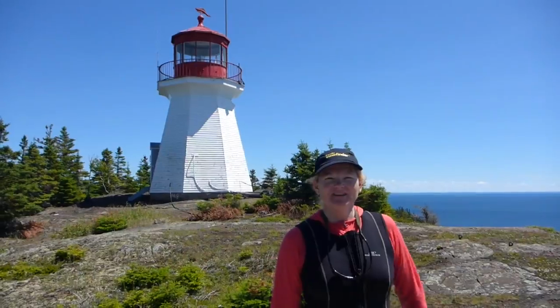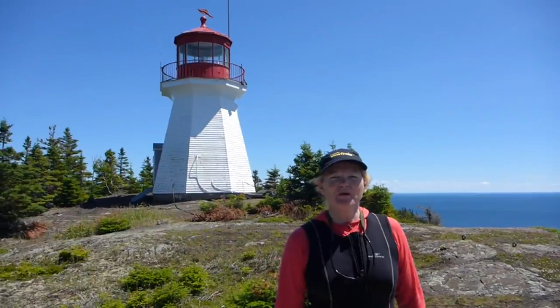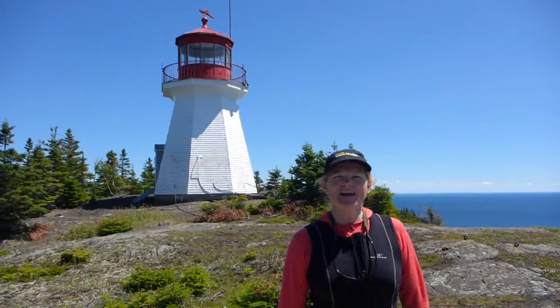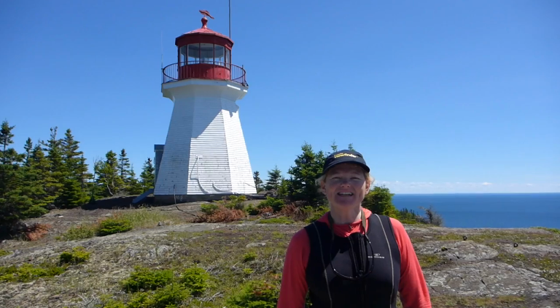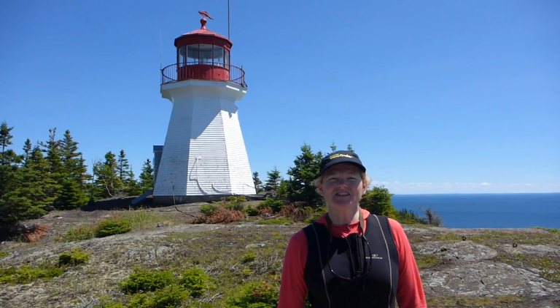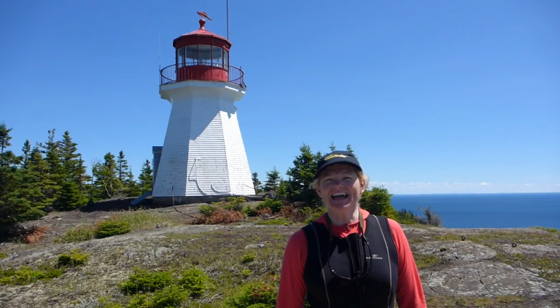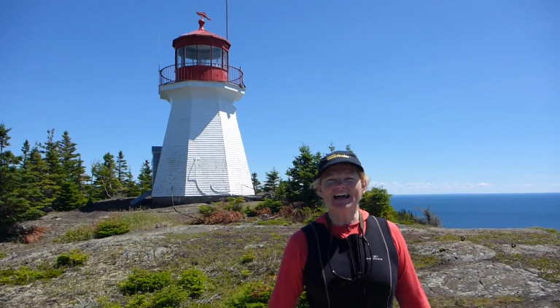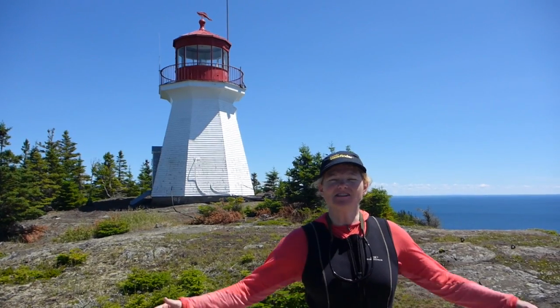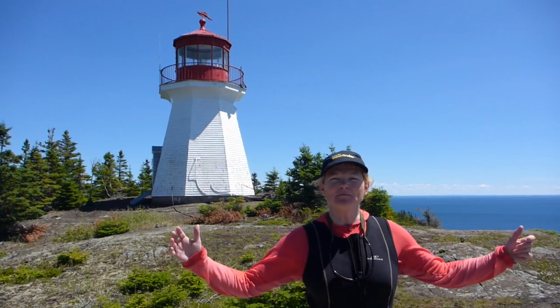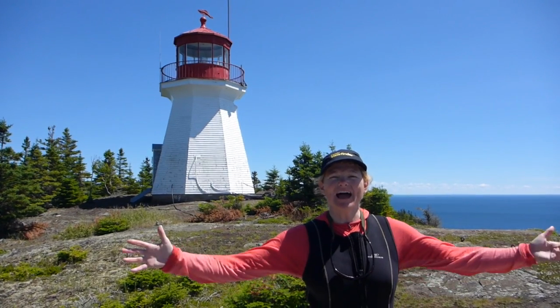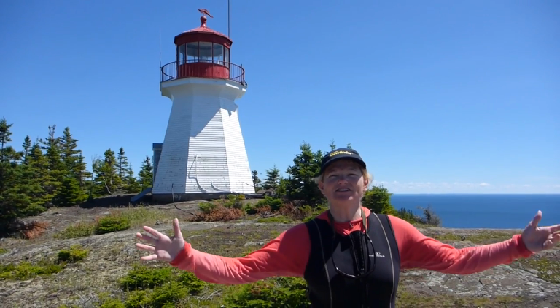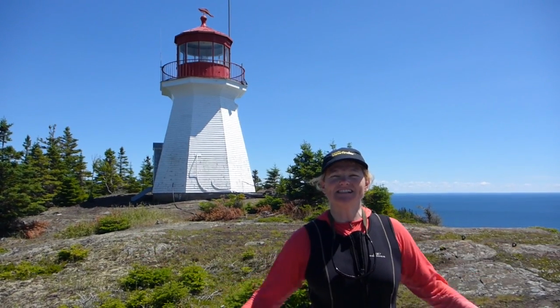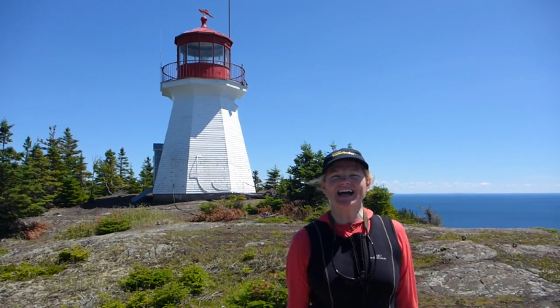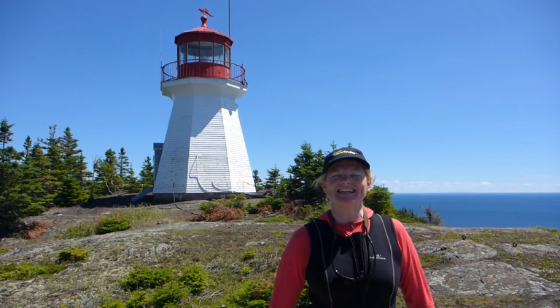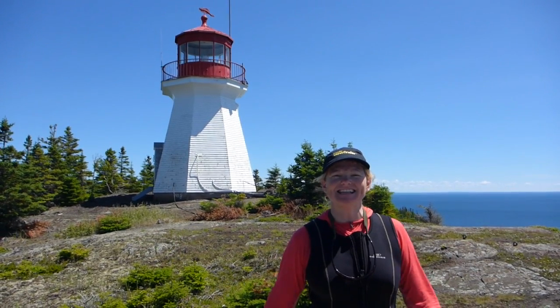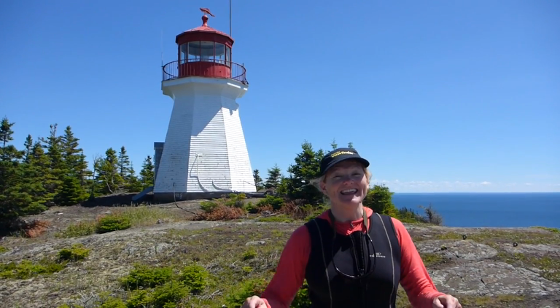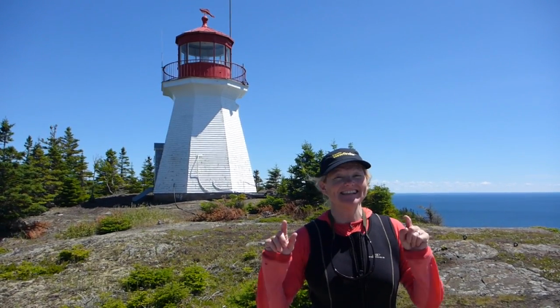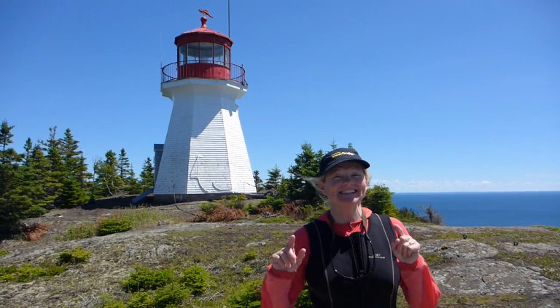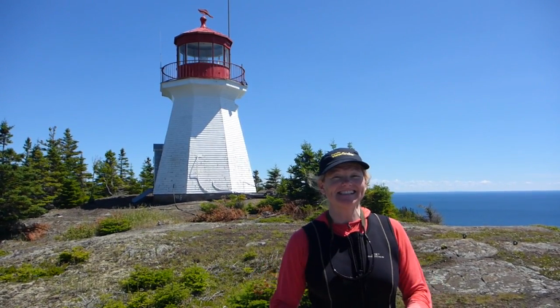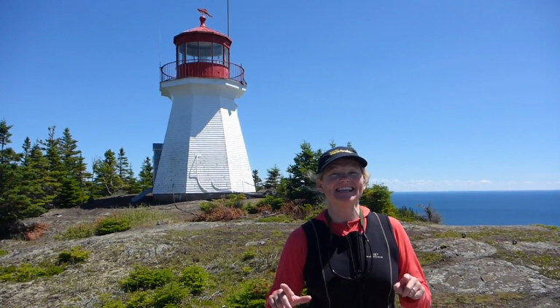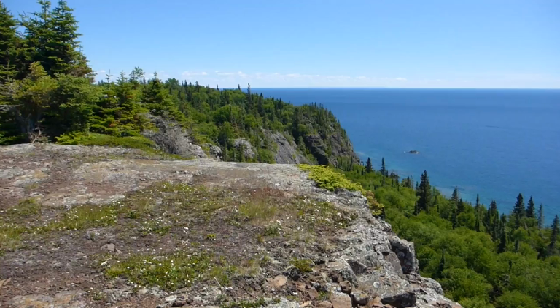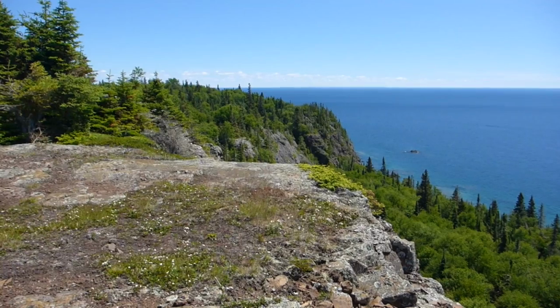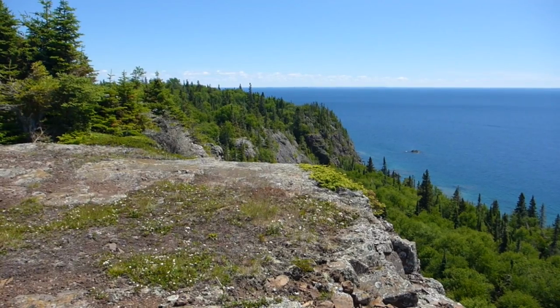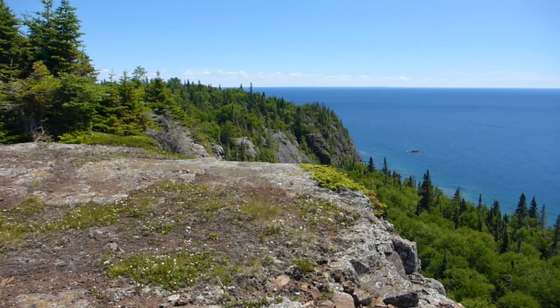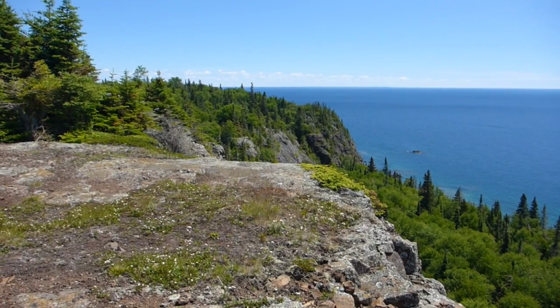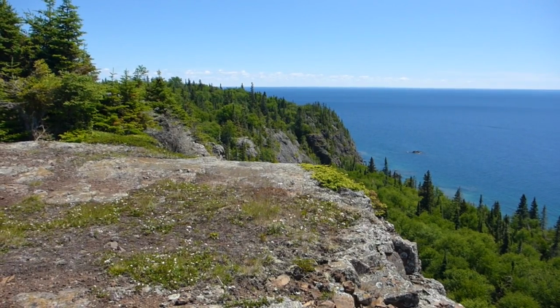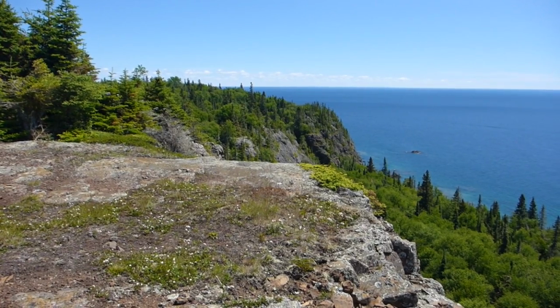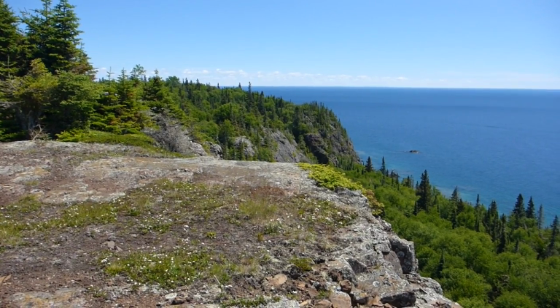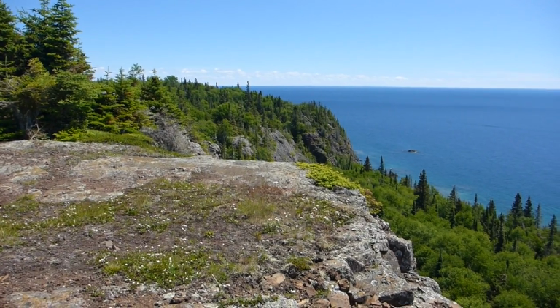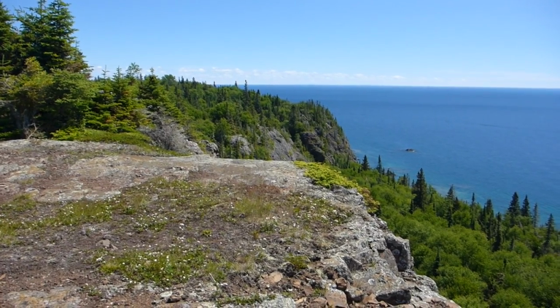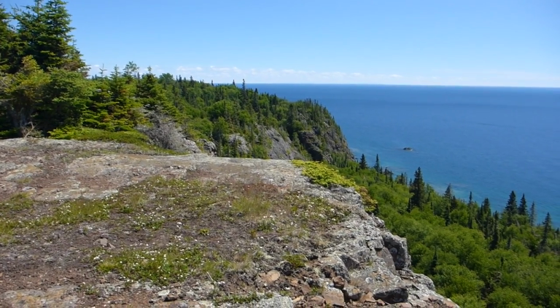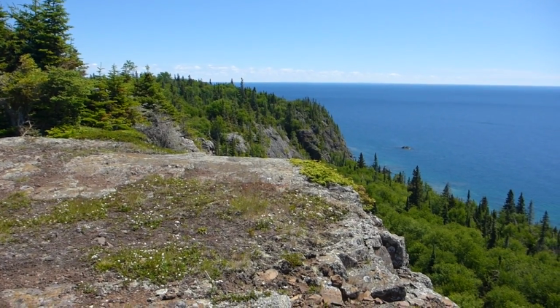We made it to the lighthouse on Patterson Island. This is the highest lighthouse on Lake Superior.